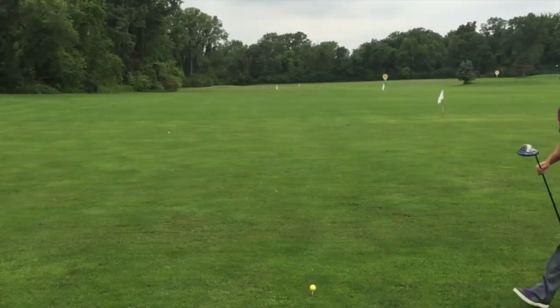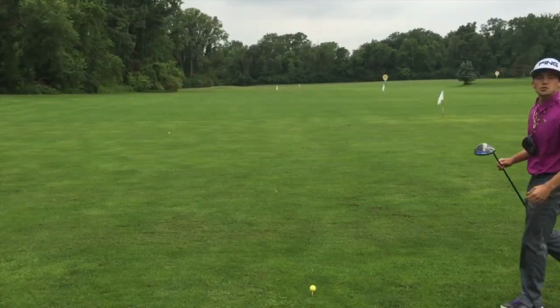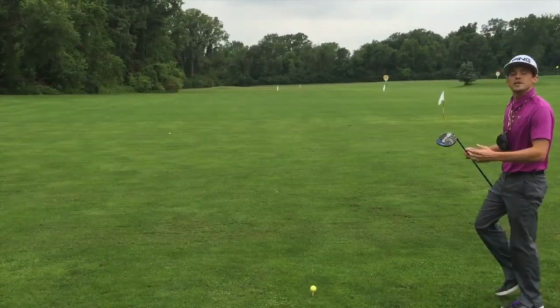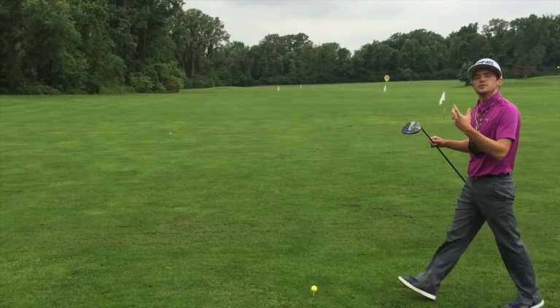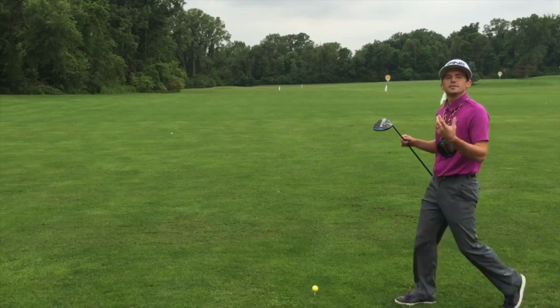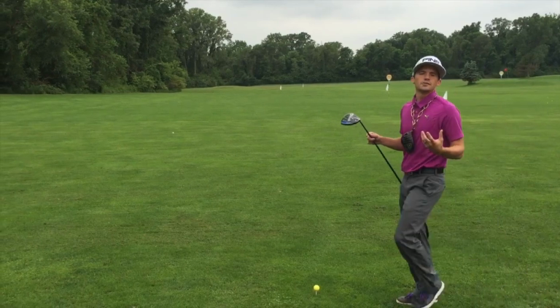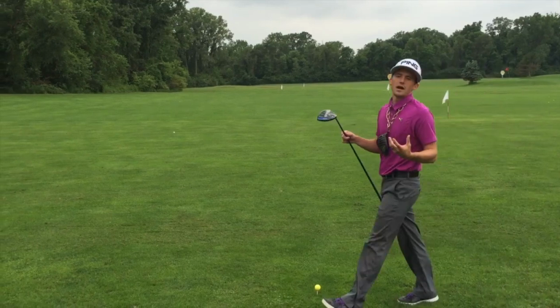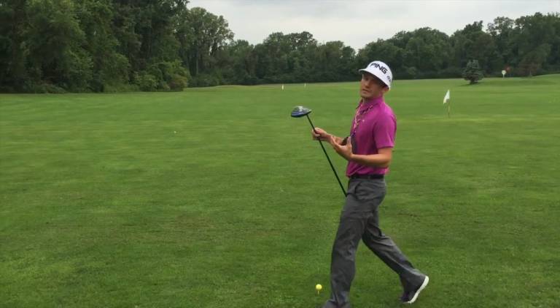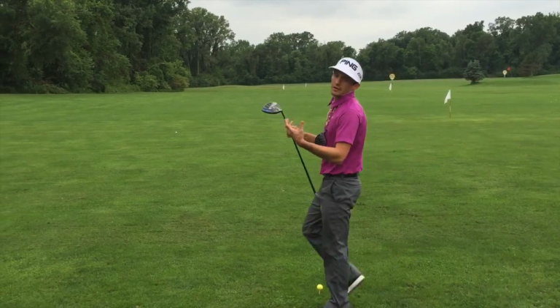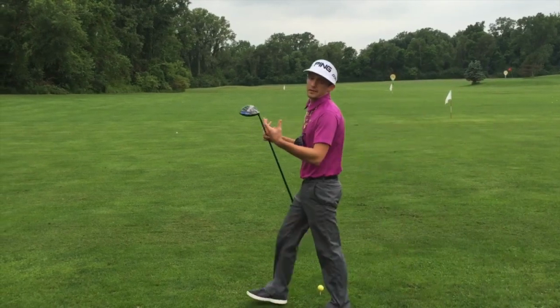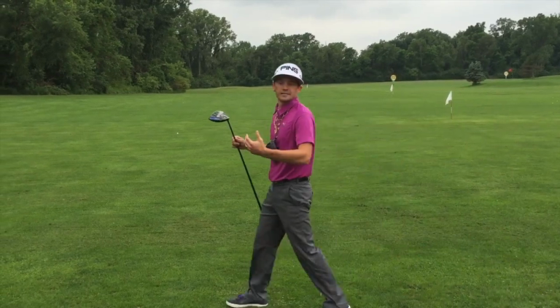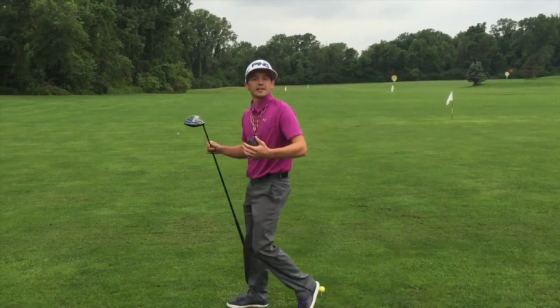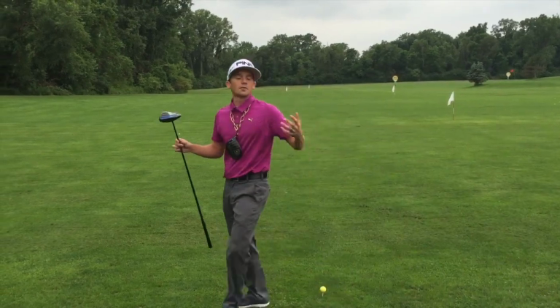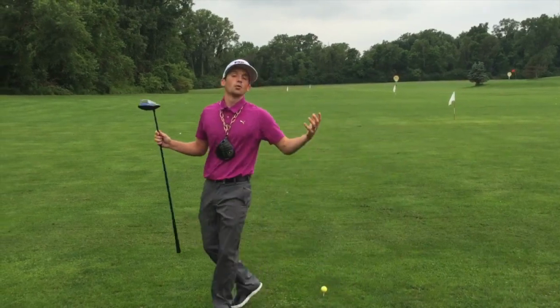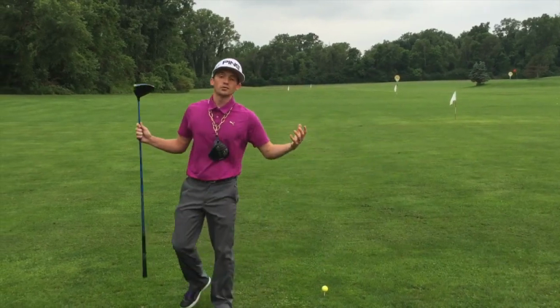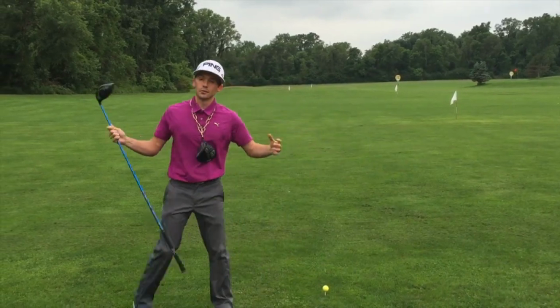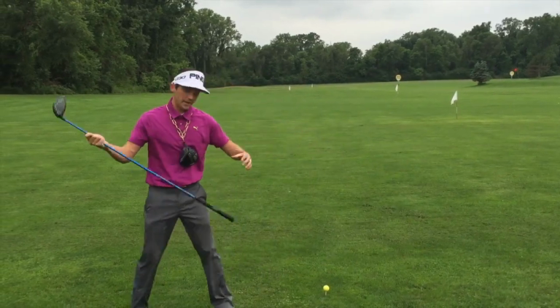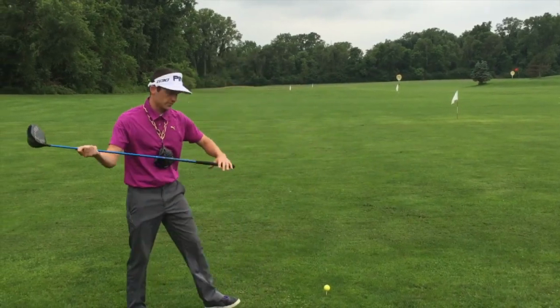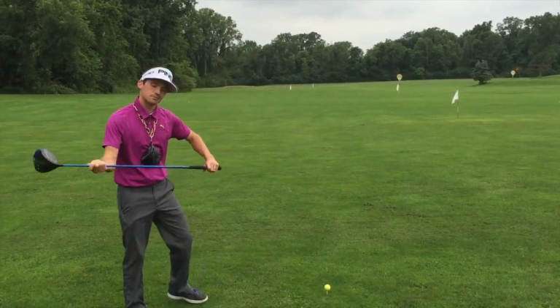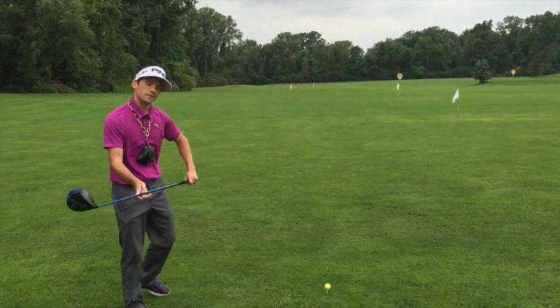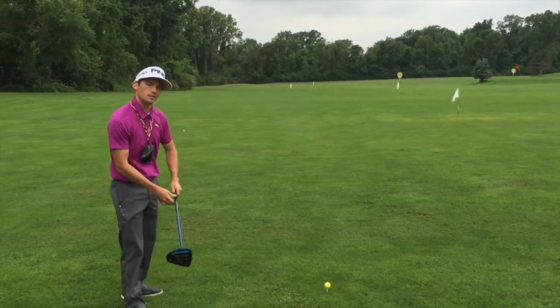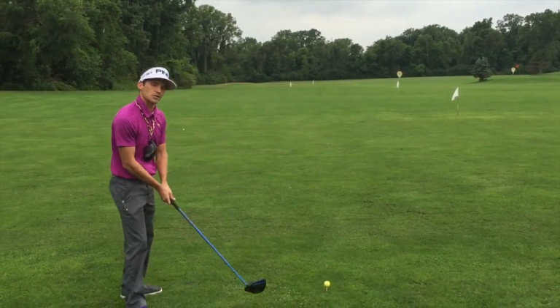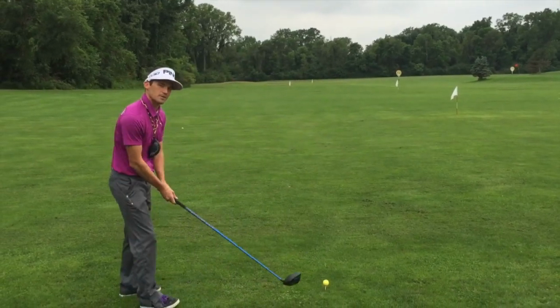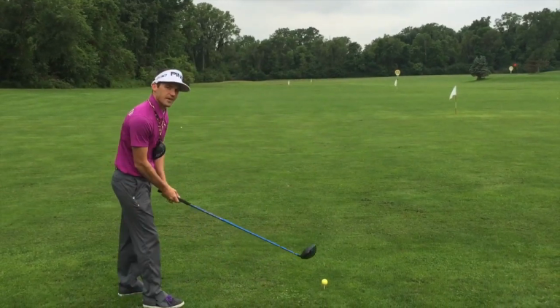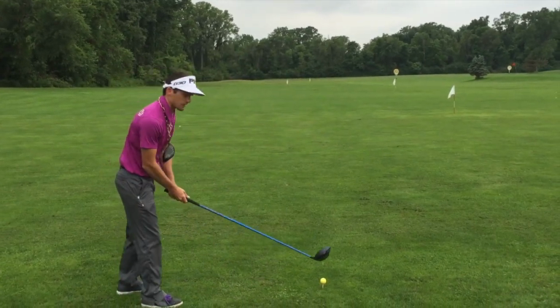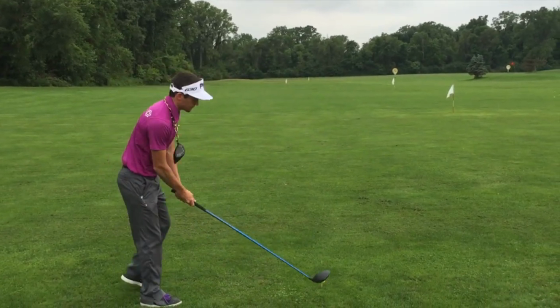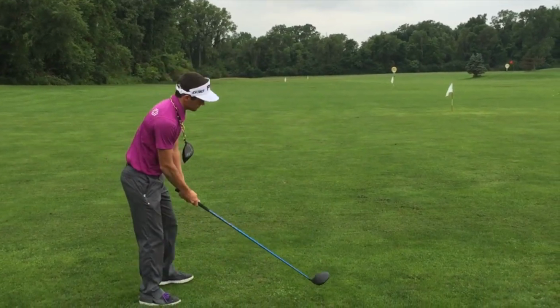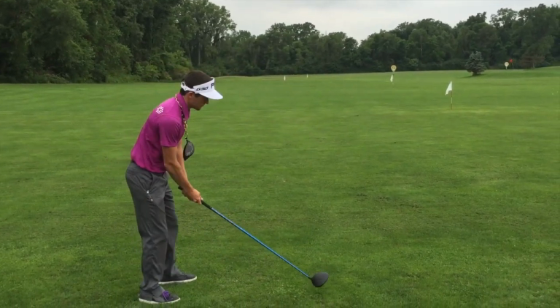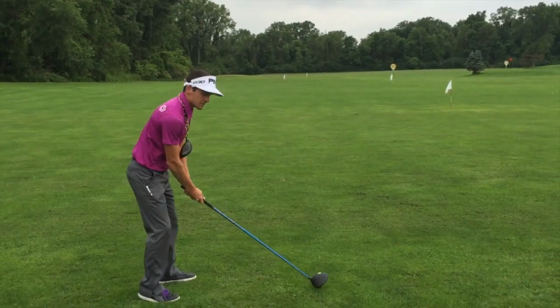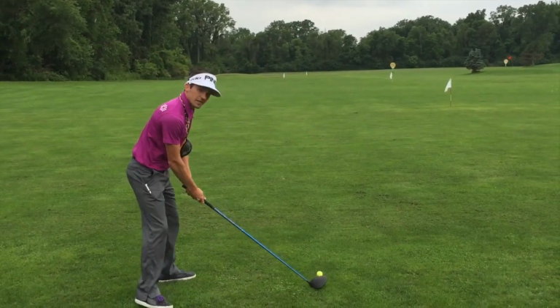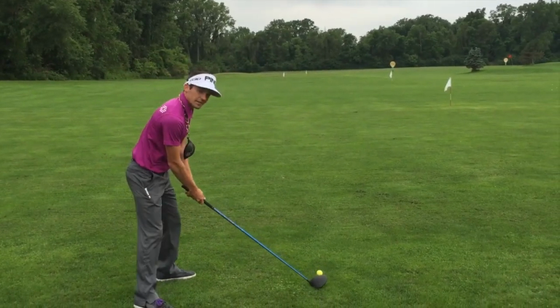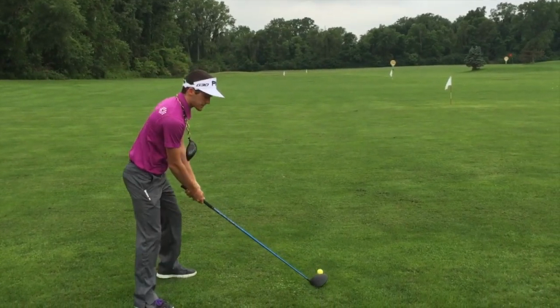So once you get your G30 driver dialed in, you can take it out to the course or range and just beat the bejeebers out of it — just like this.